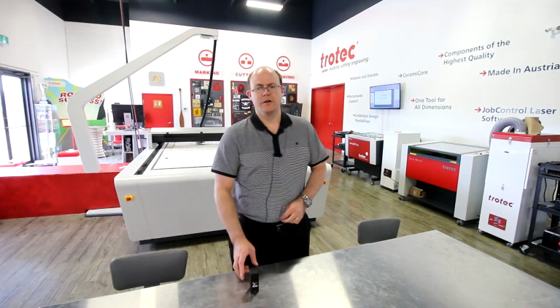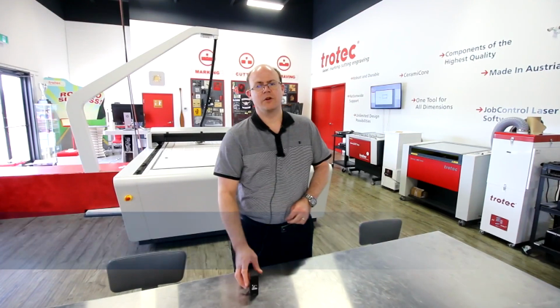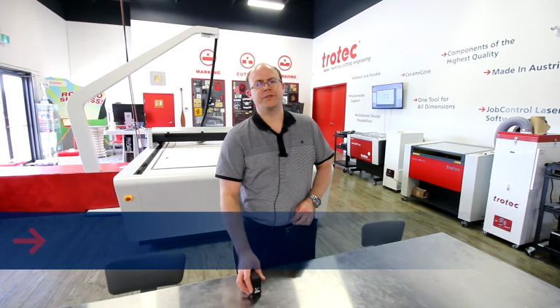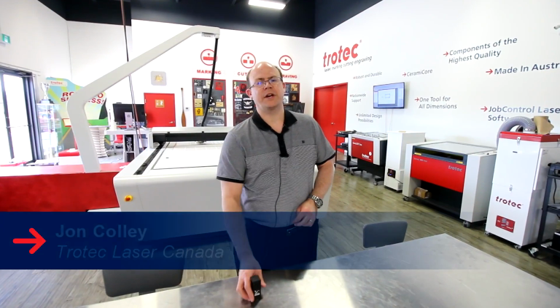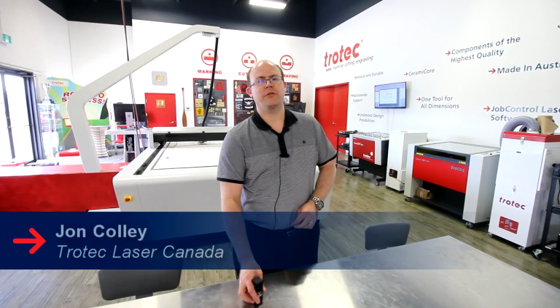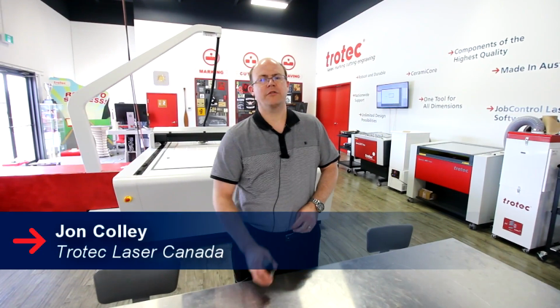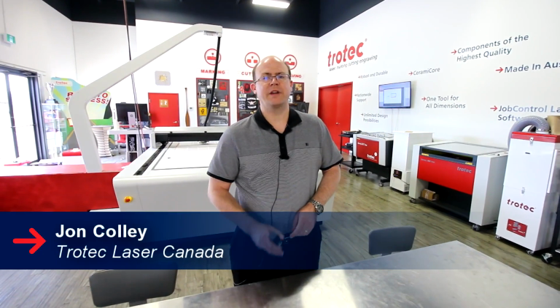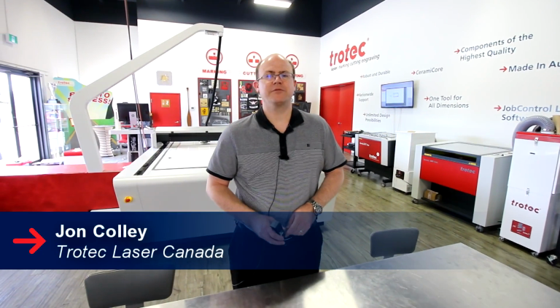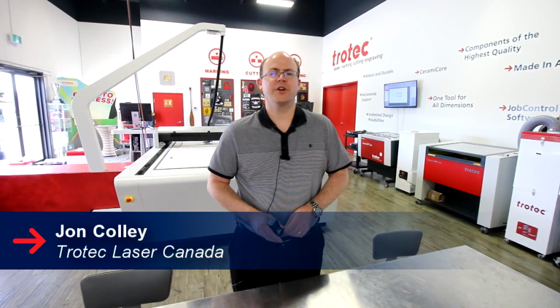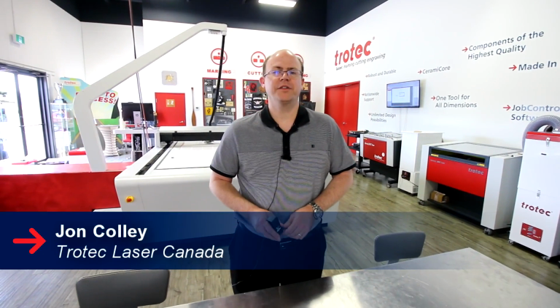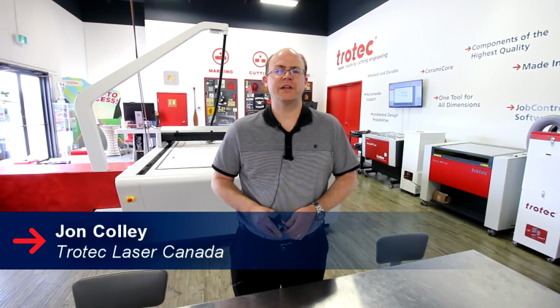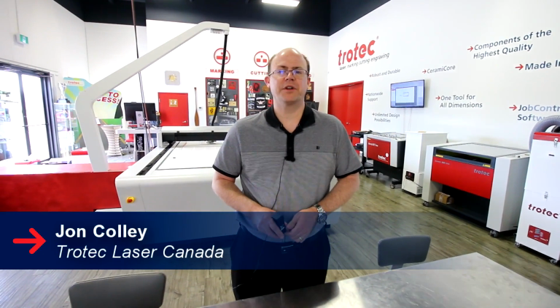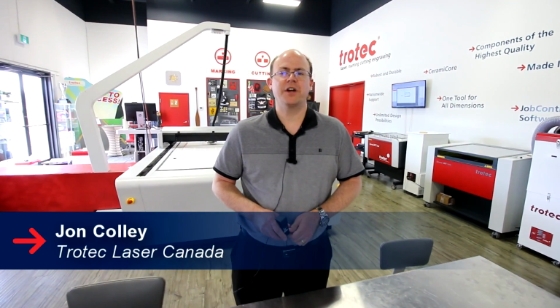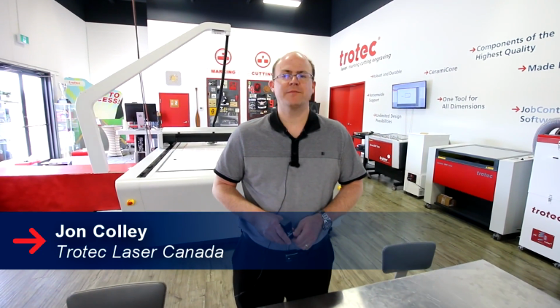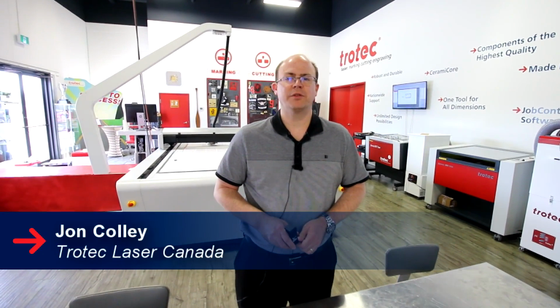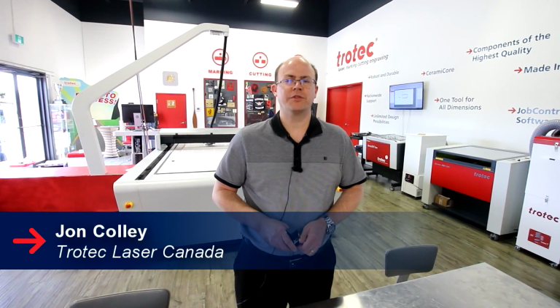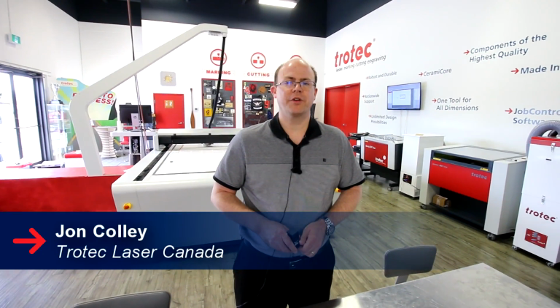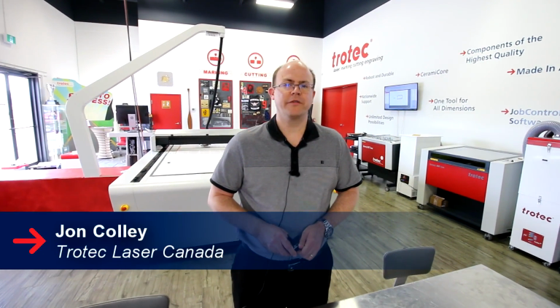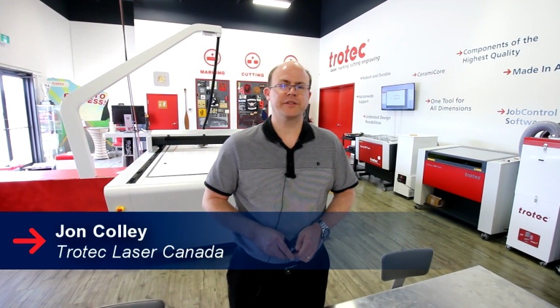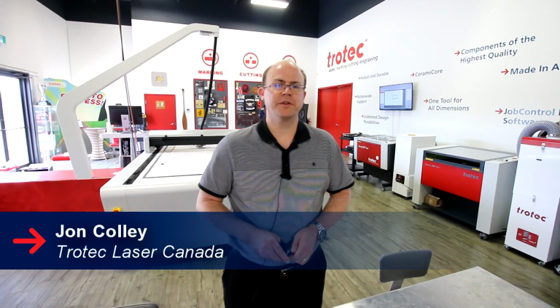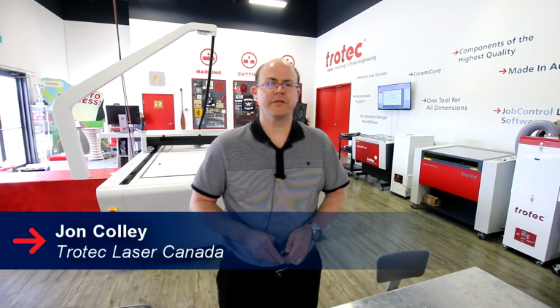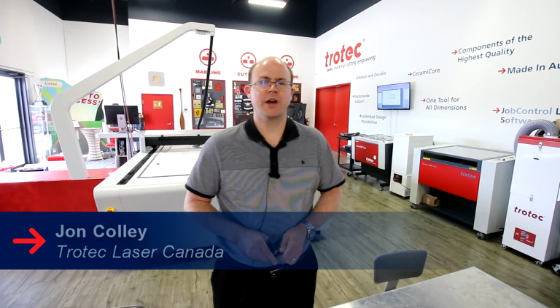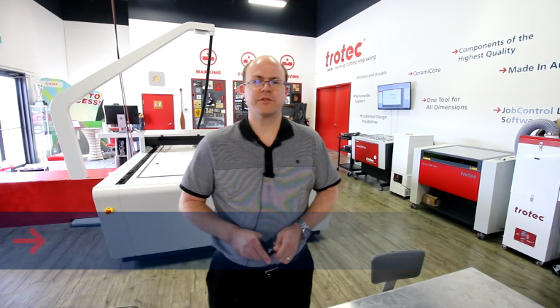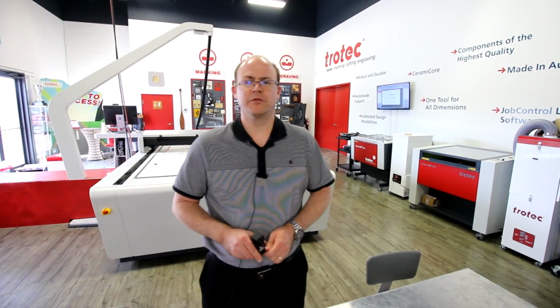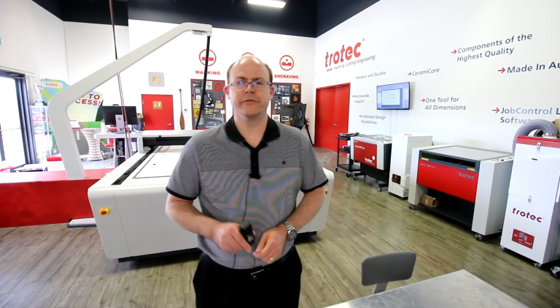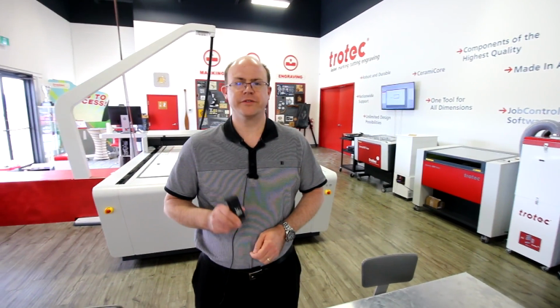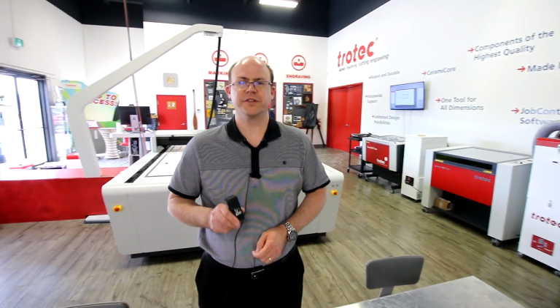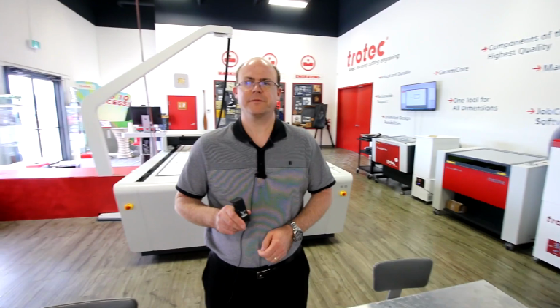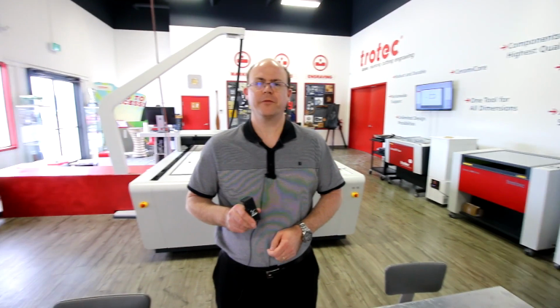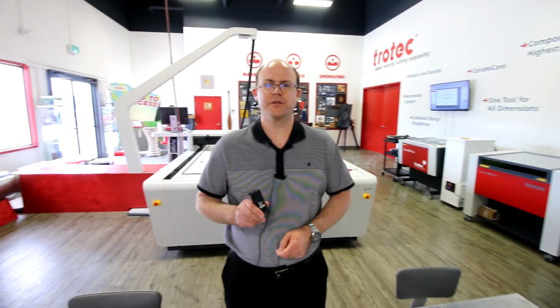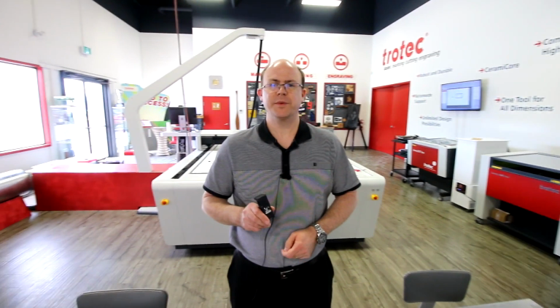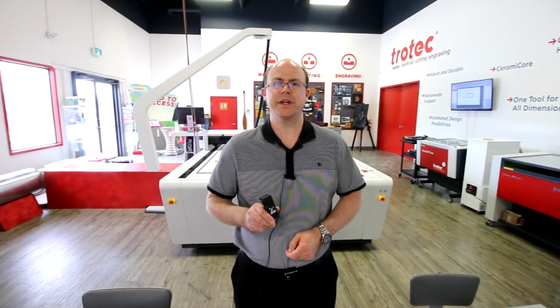Welcome to Tech Corner, my name is John. Today we're going to talk about the return on investment of a job control vision system for your Speedy.